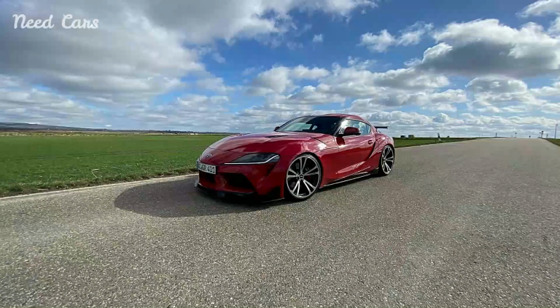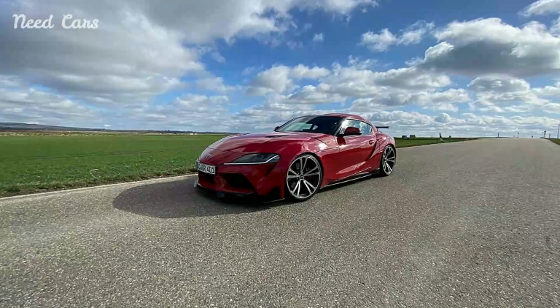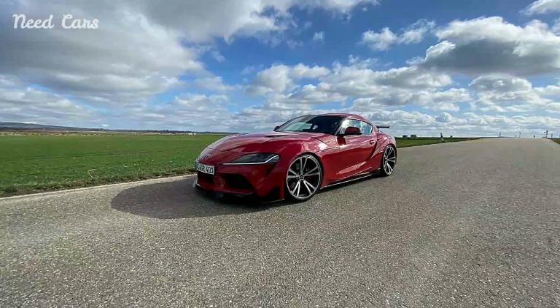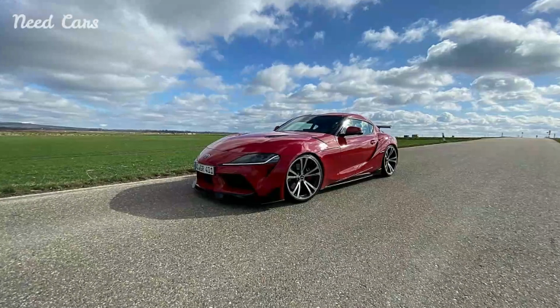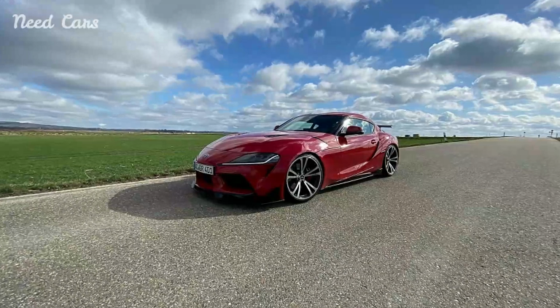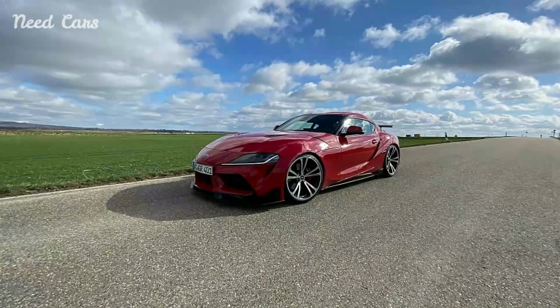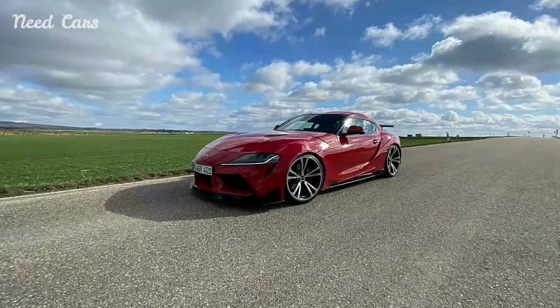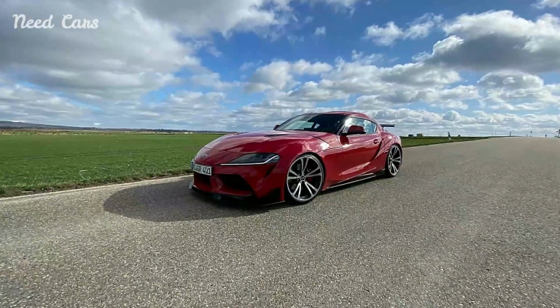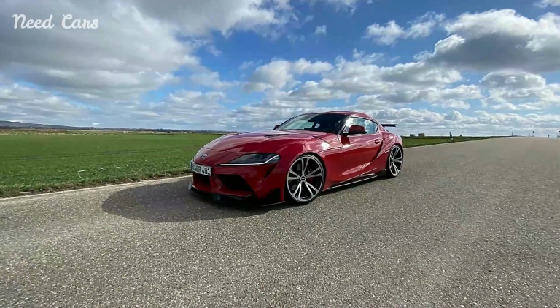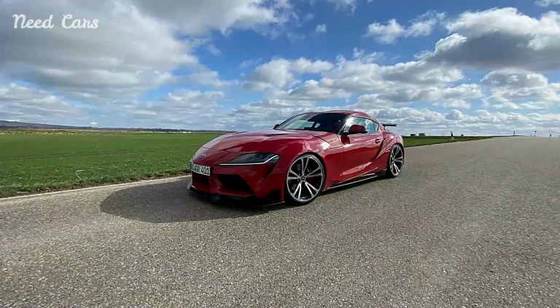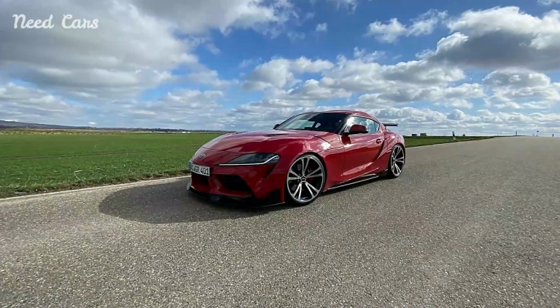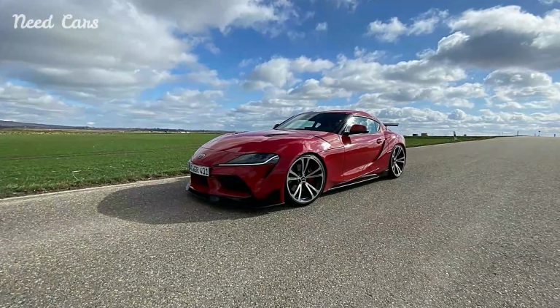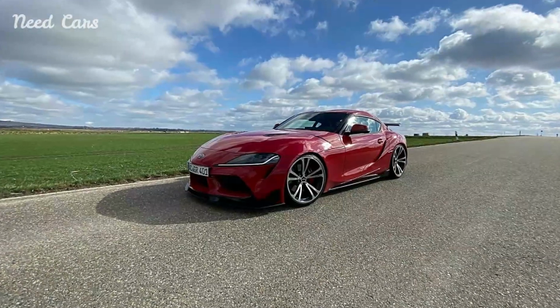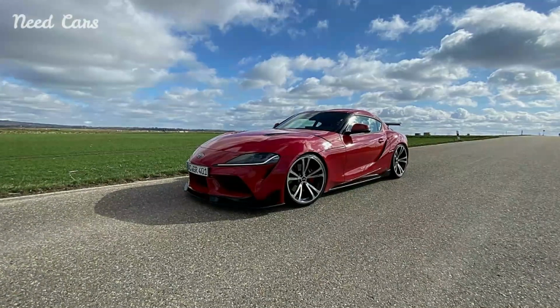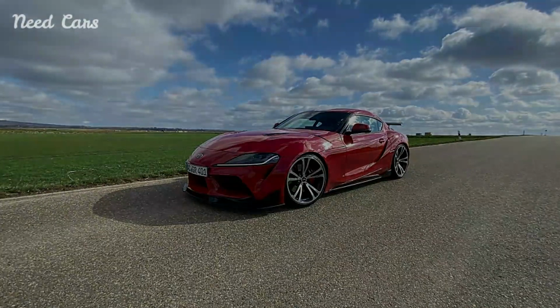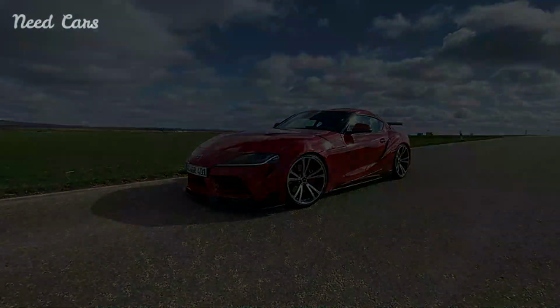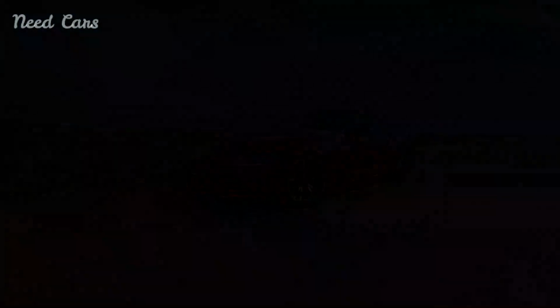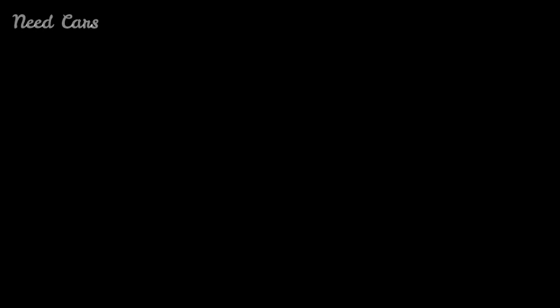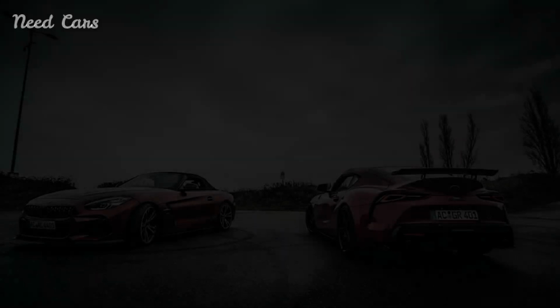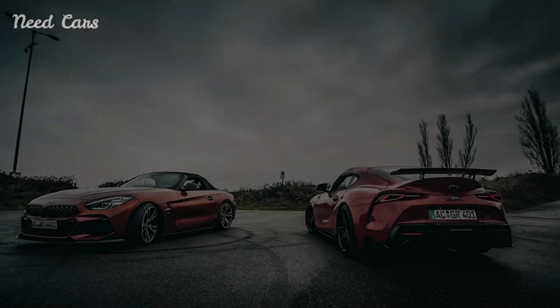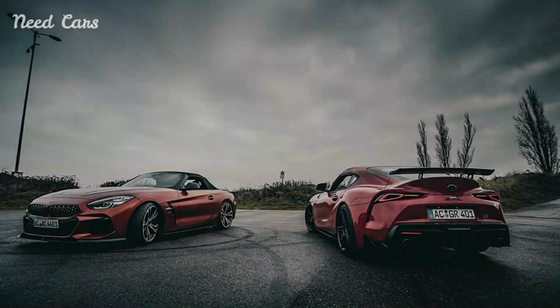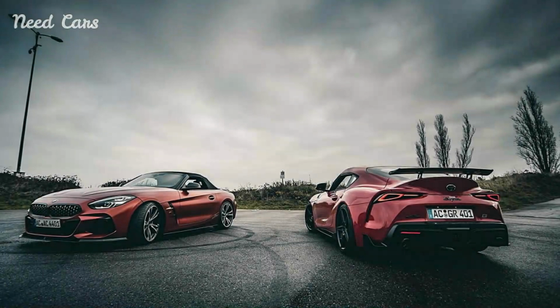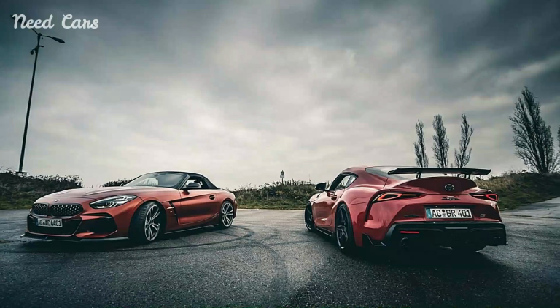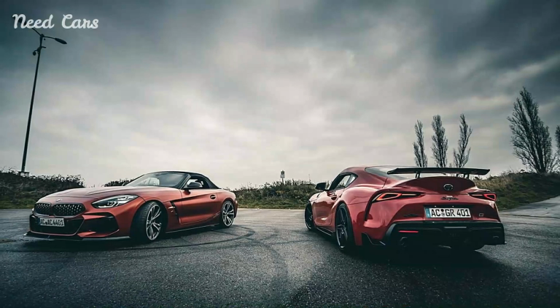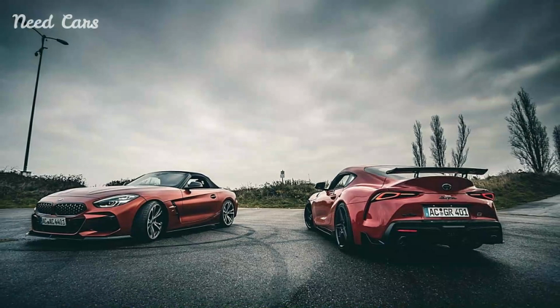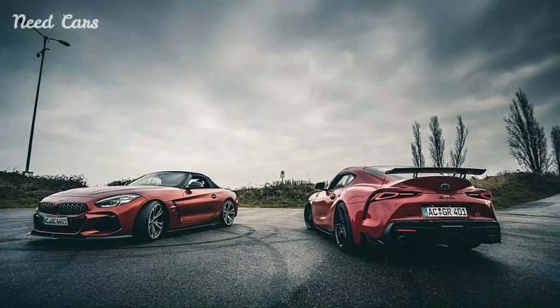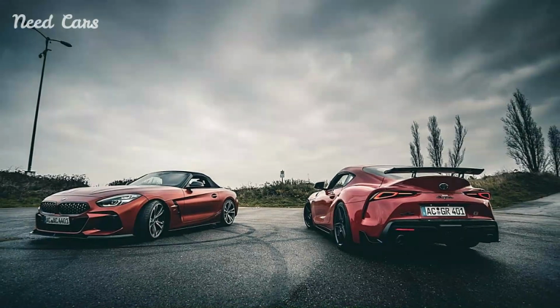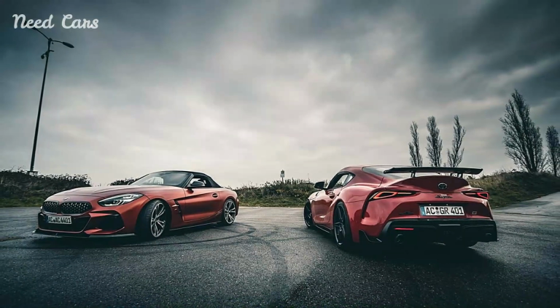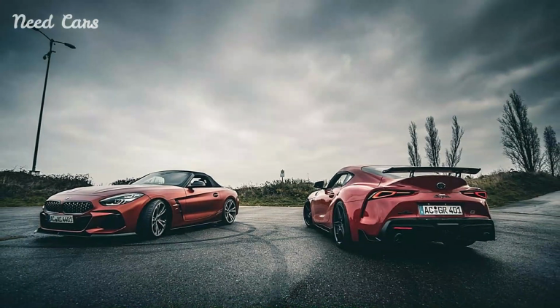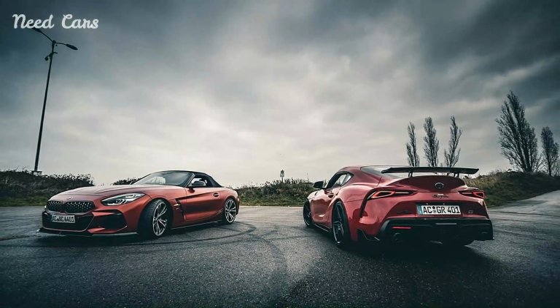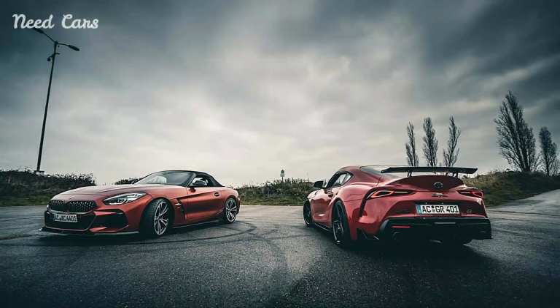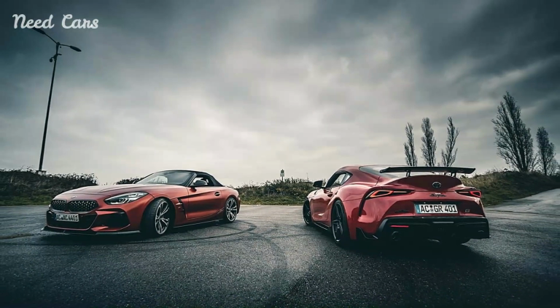These features work seamlessly with the enhanced performance capabilities to ensure a safe and exhilarating journey every time the Supra hits the road.